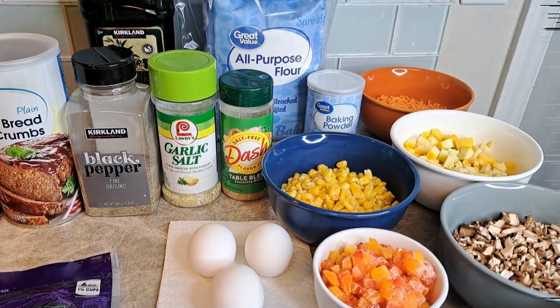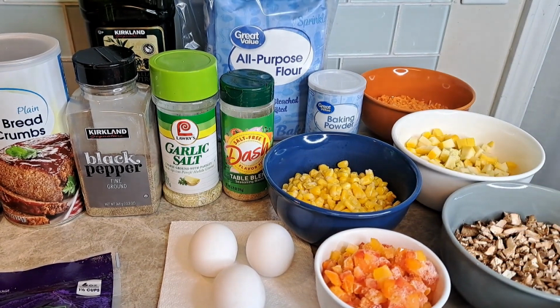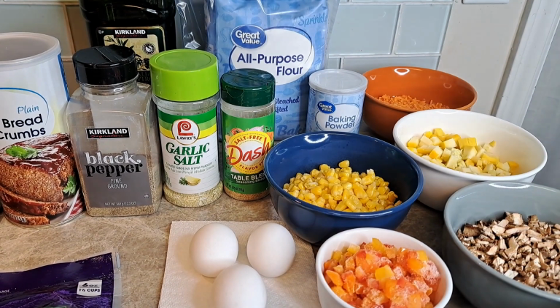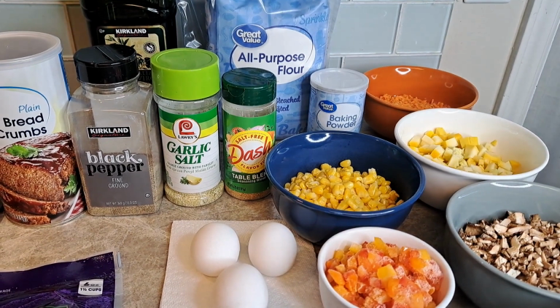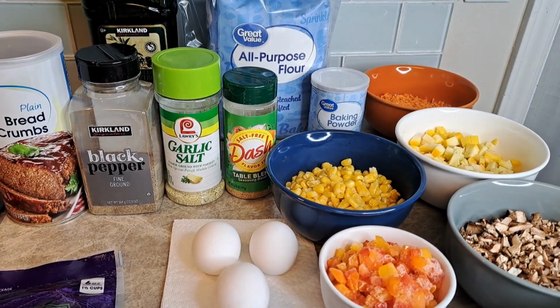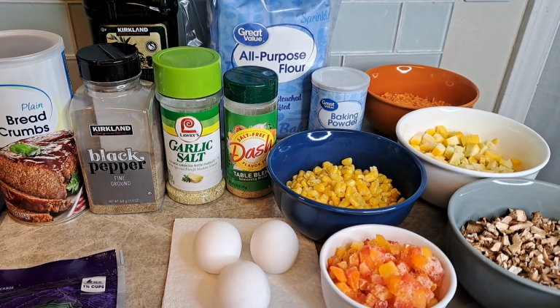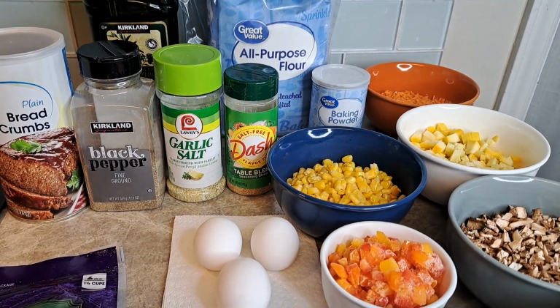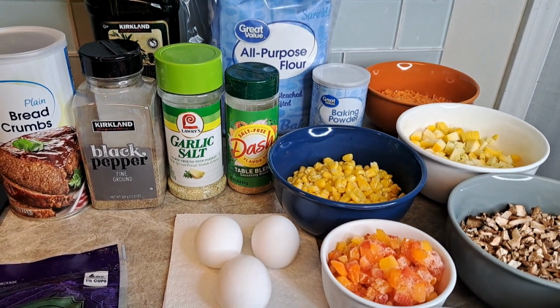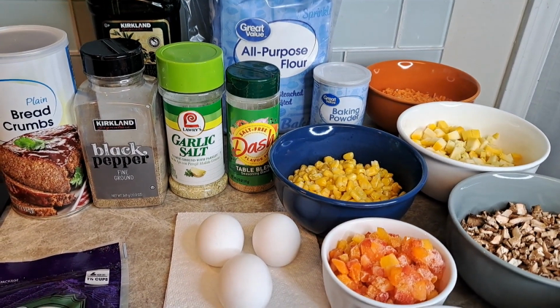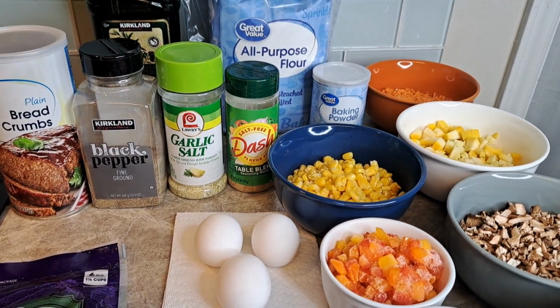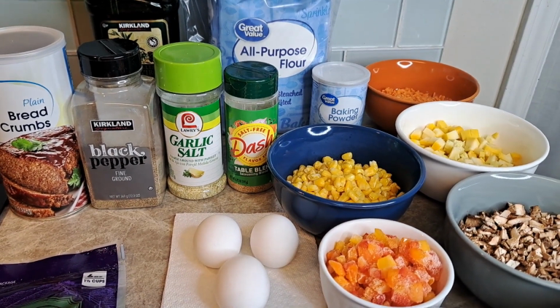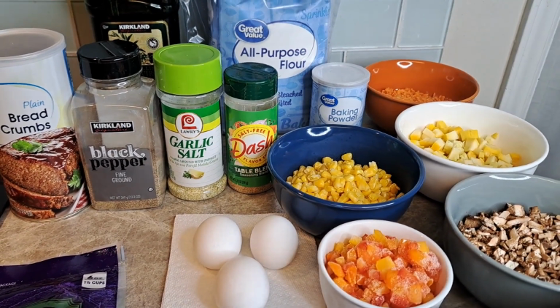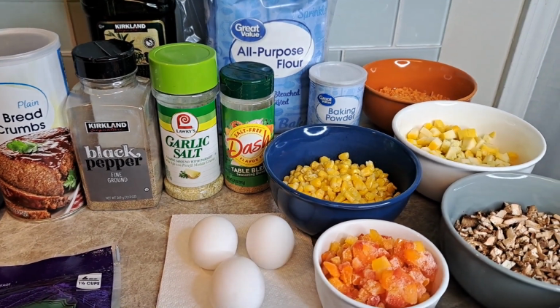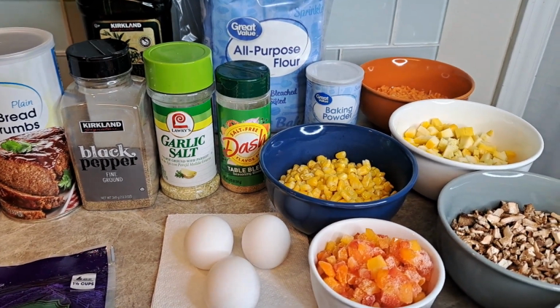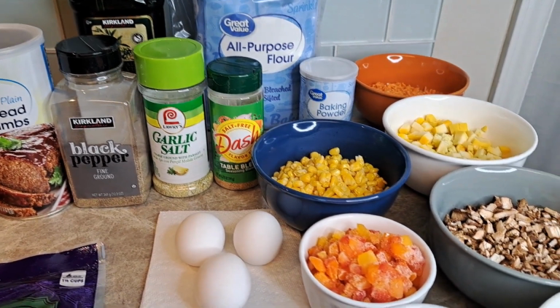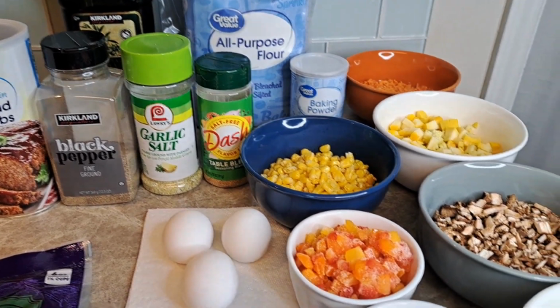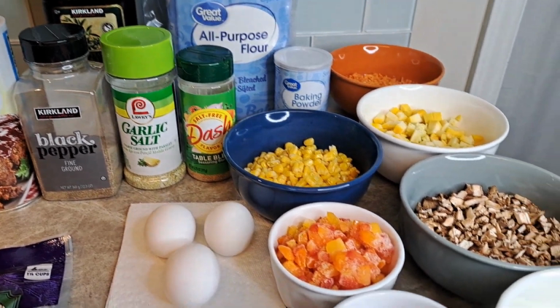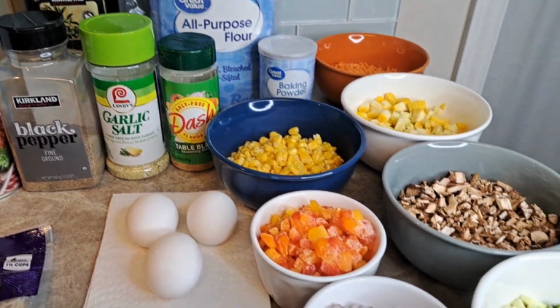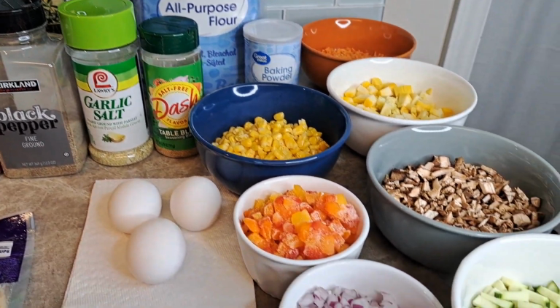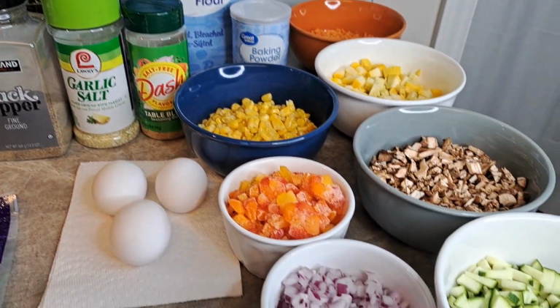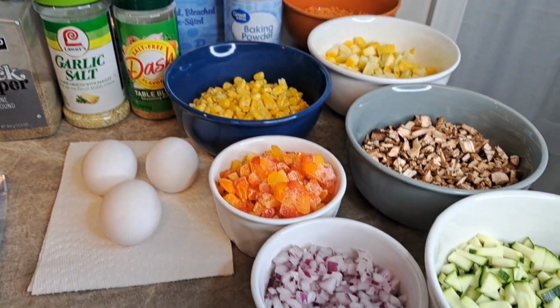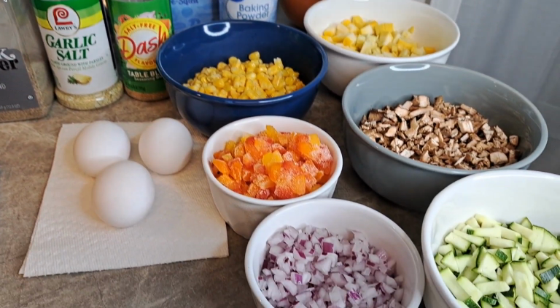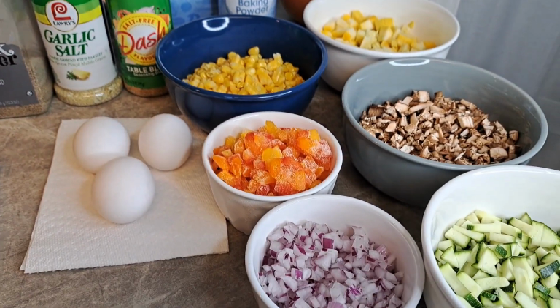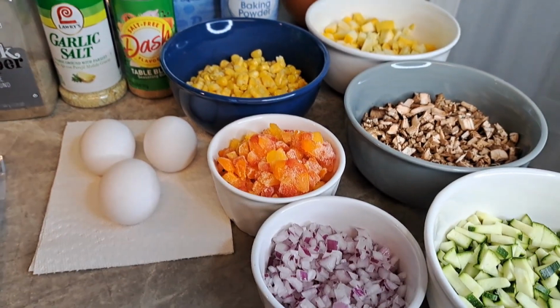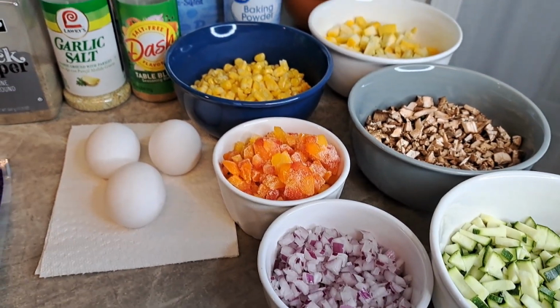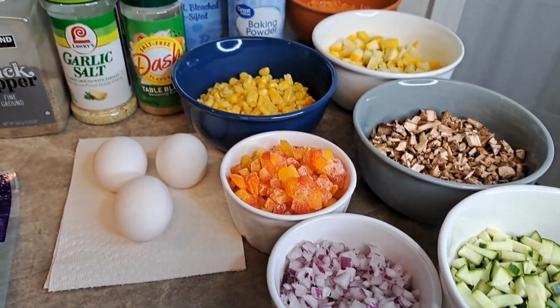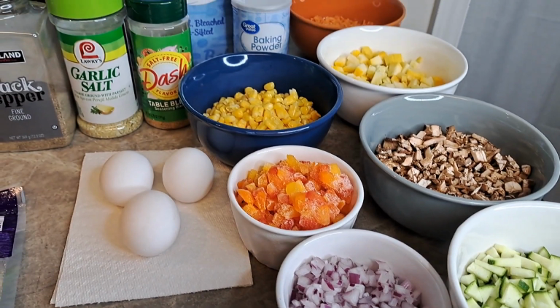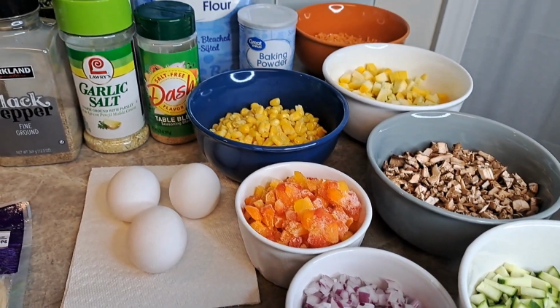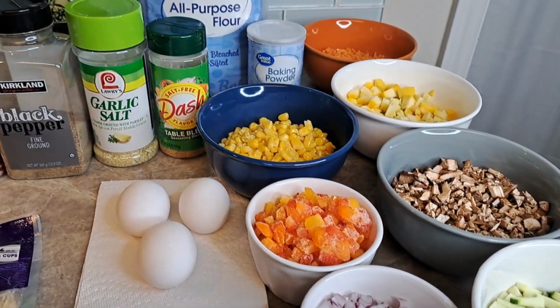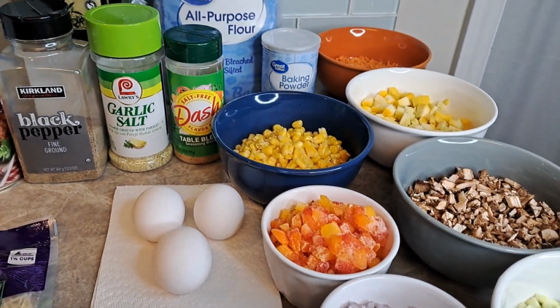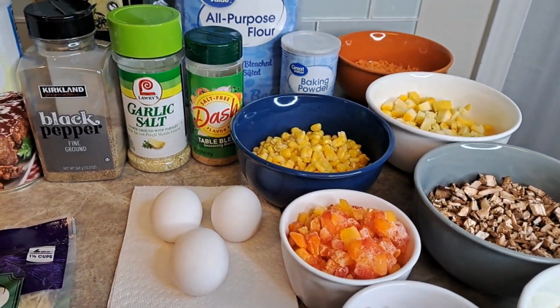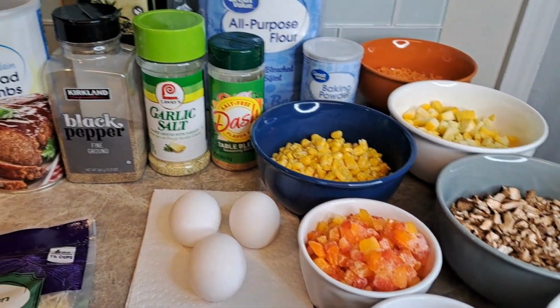Welcome back! Today we are going to be making veggie cakes.